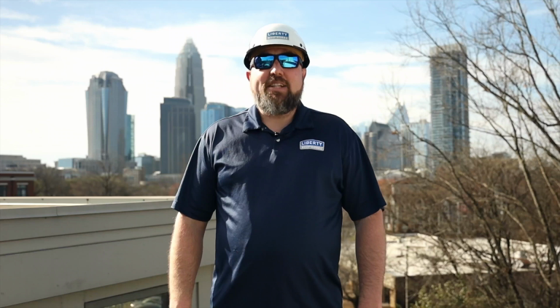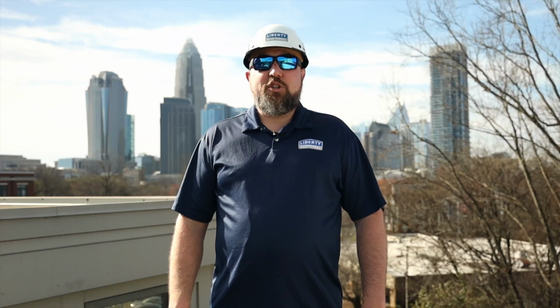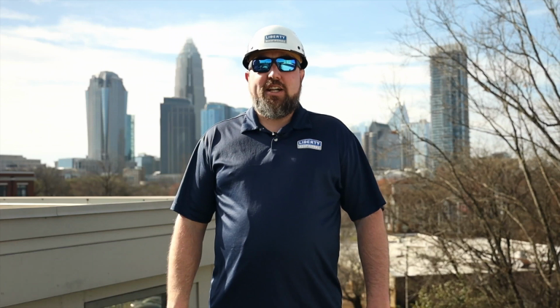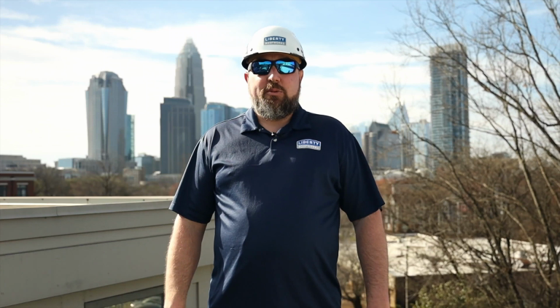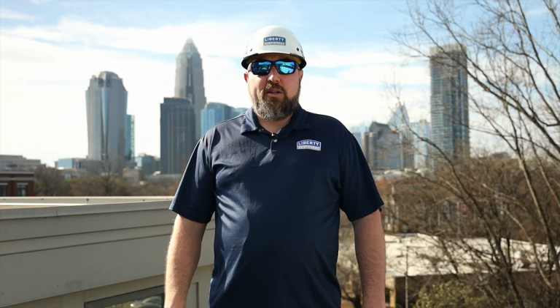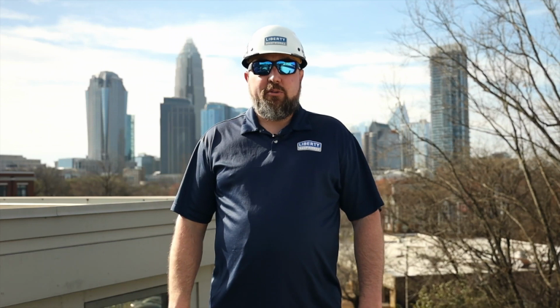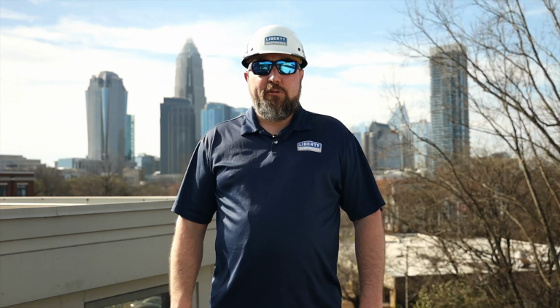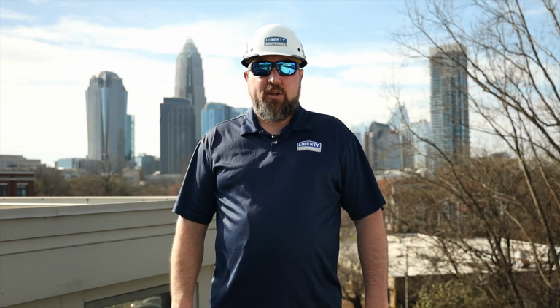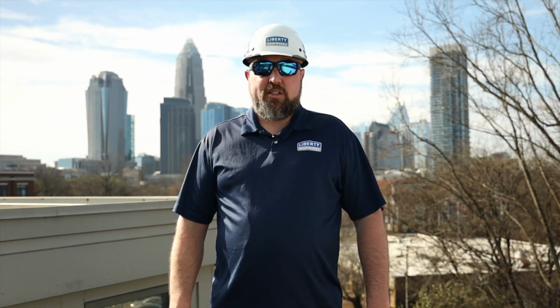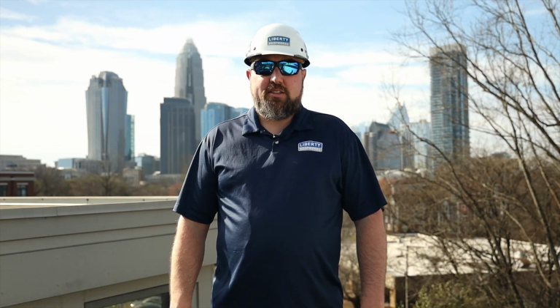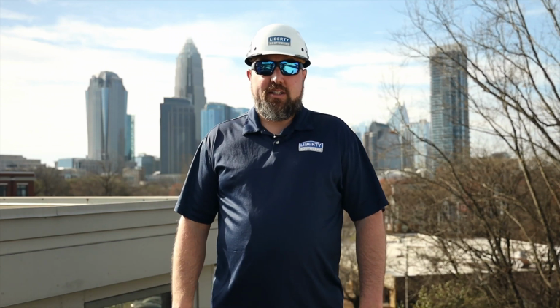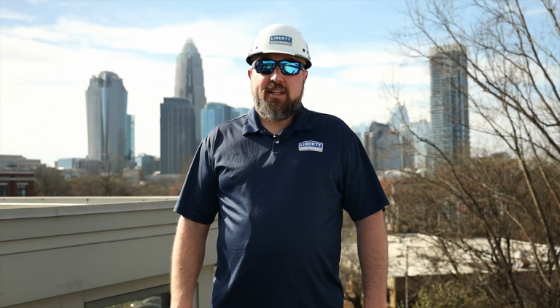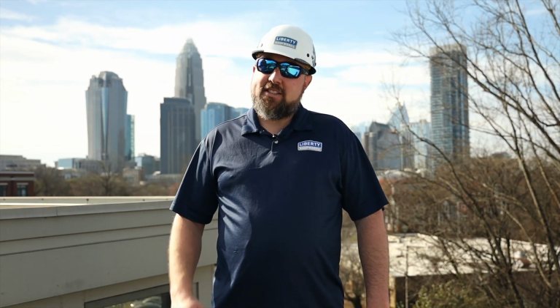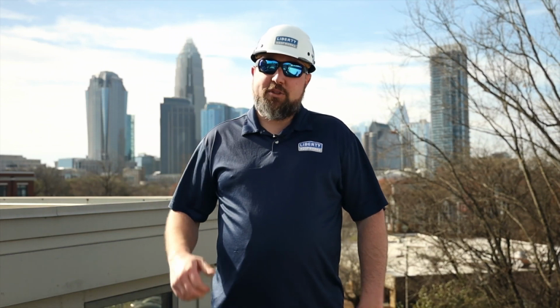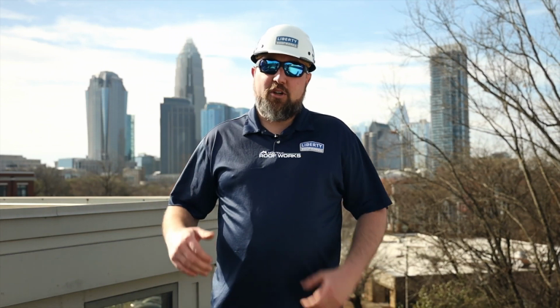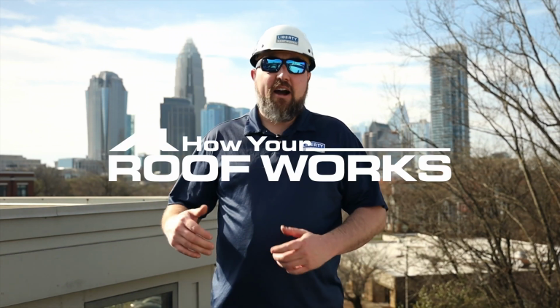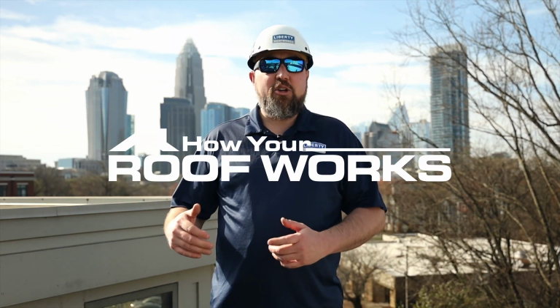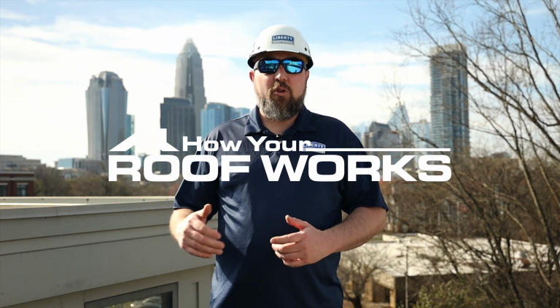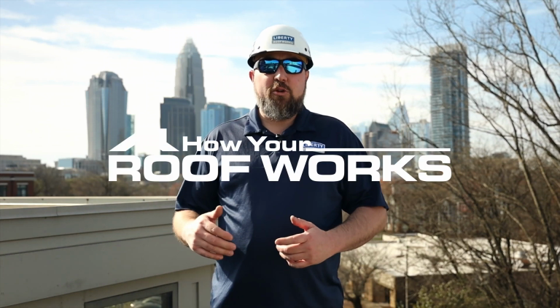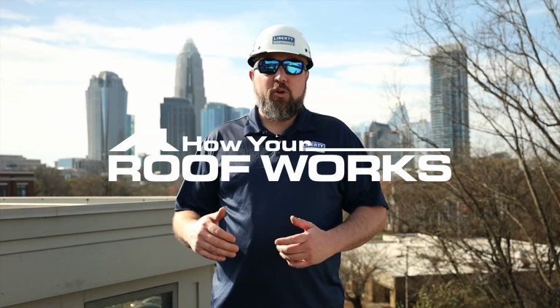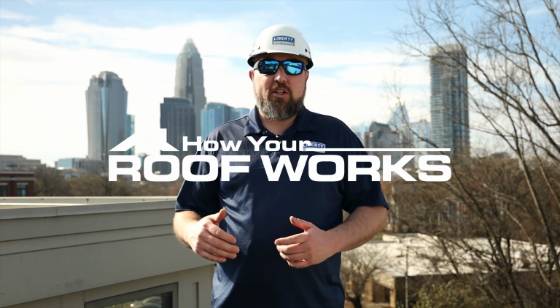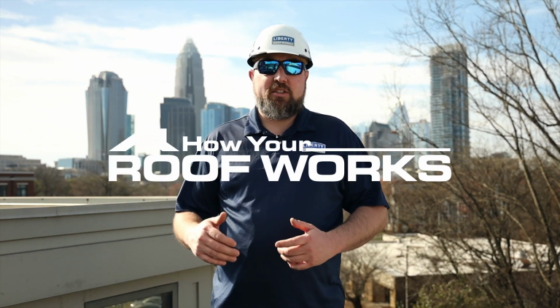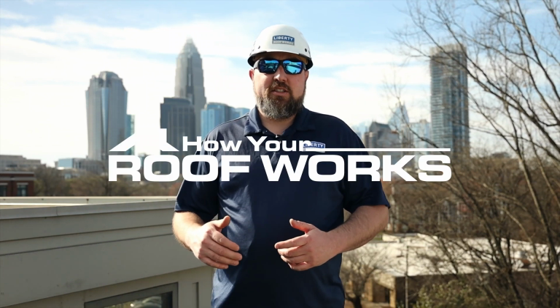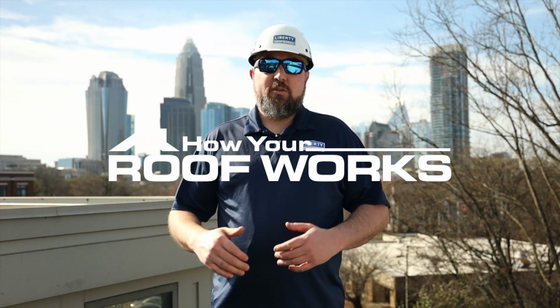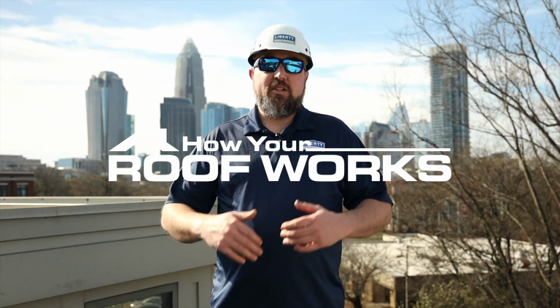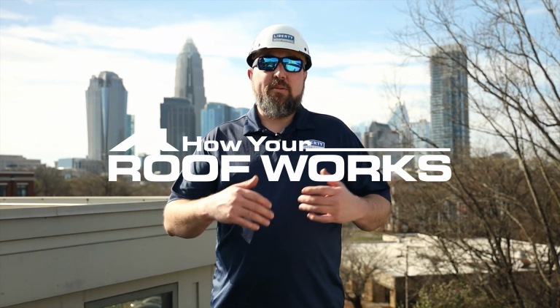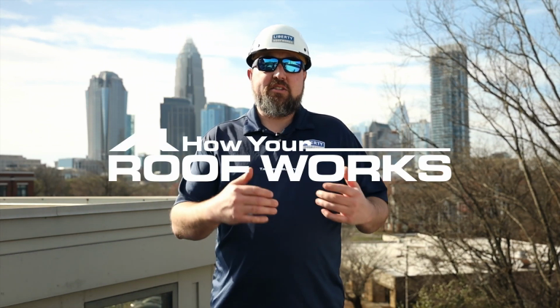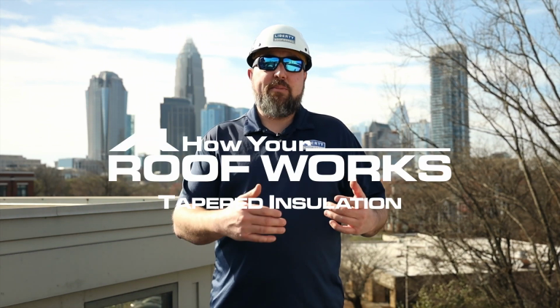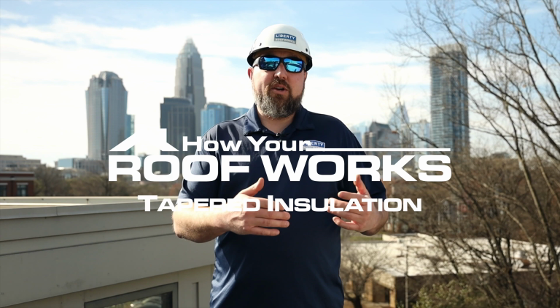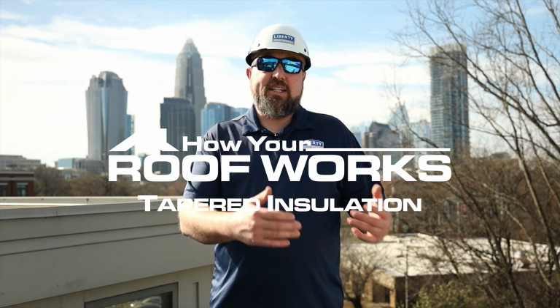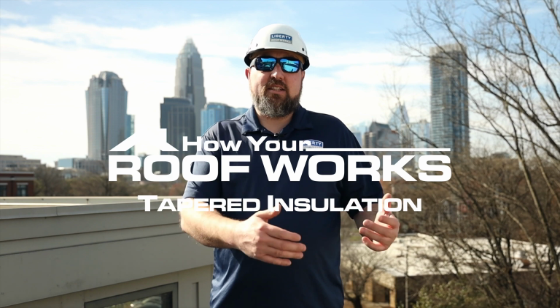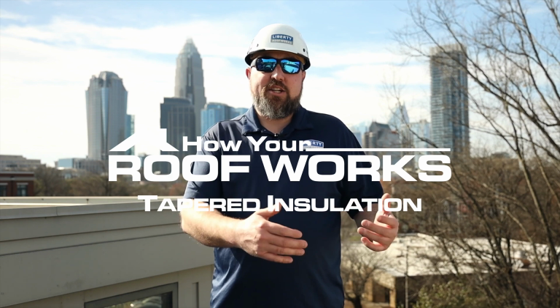Hi, this is Jesse with Liberty Roof Works, and on this episode of How Your Roof Works, we're going to talk about tapered insulation.